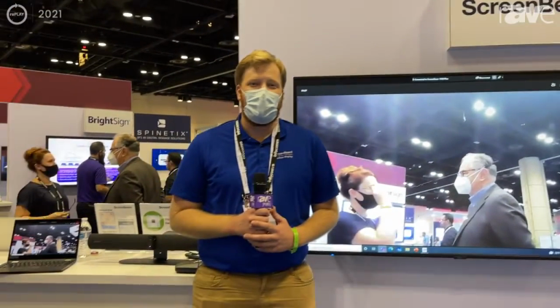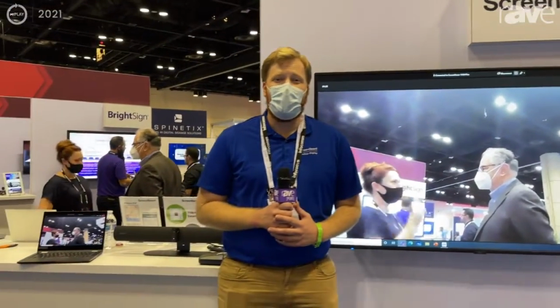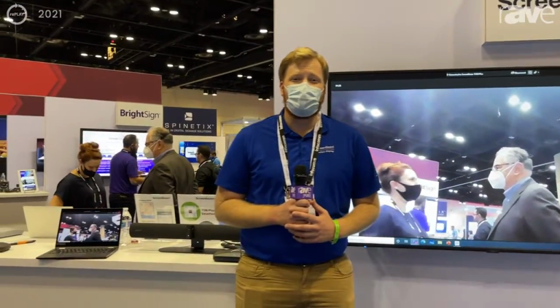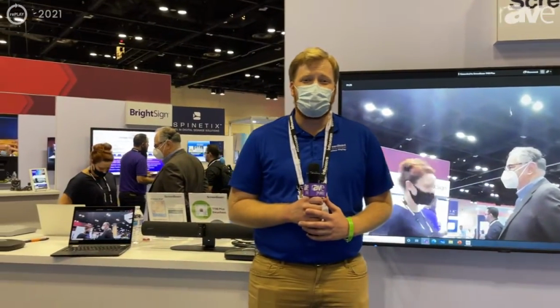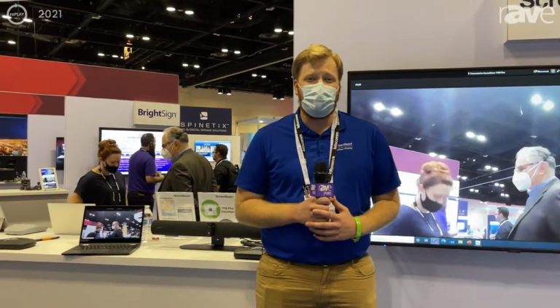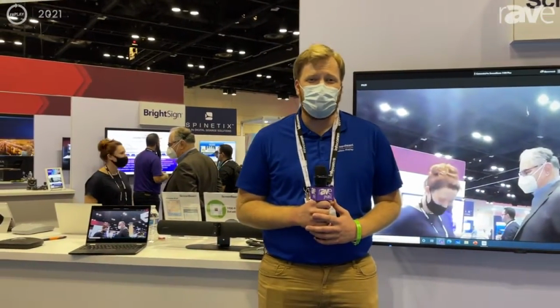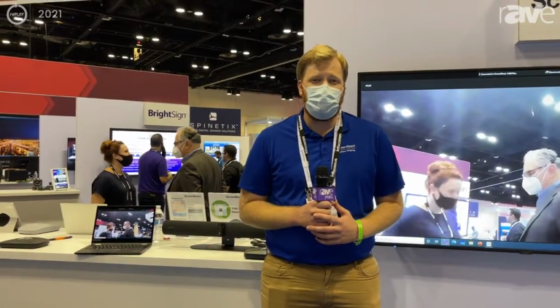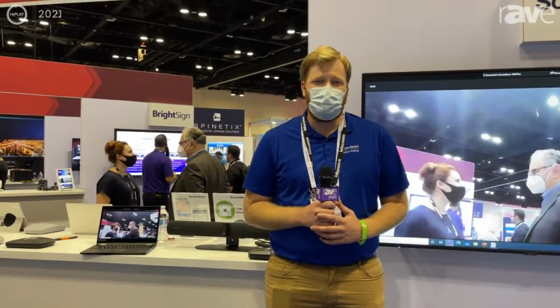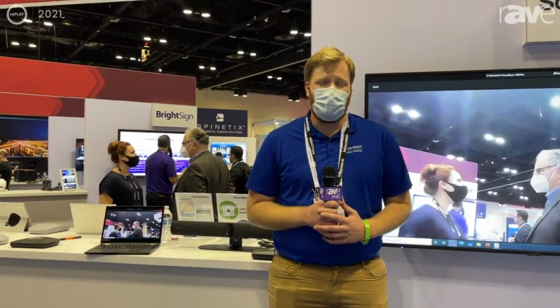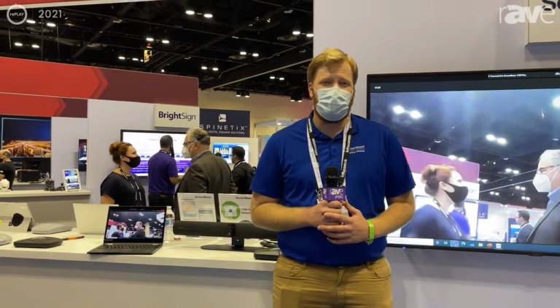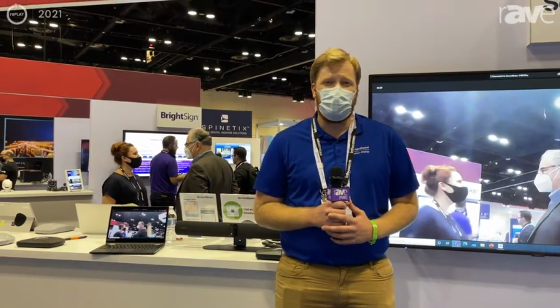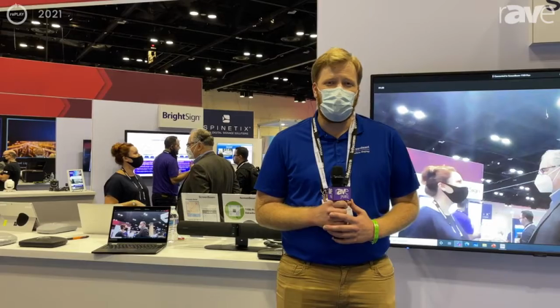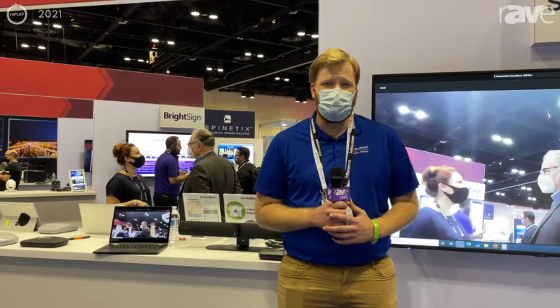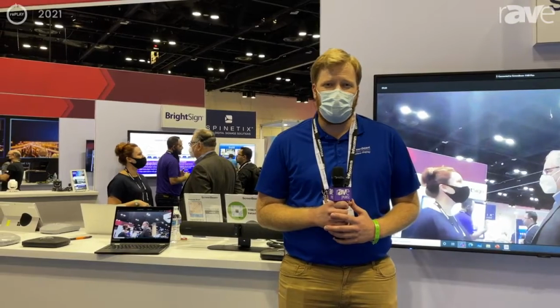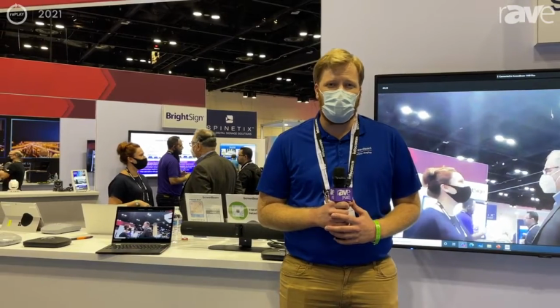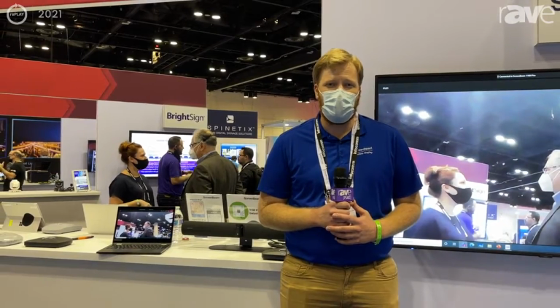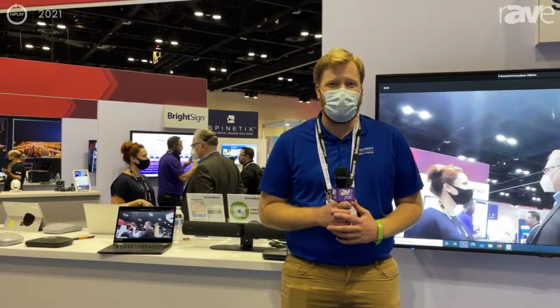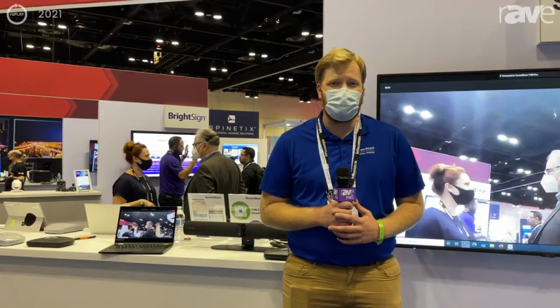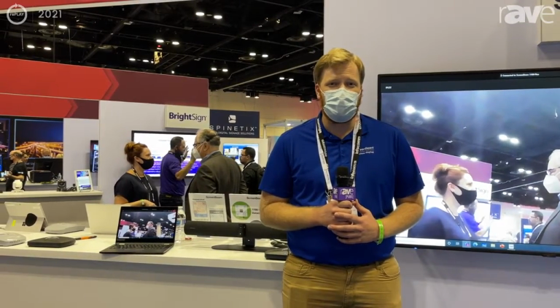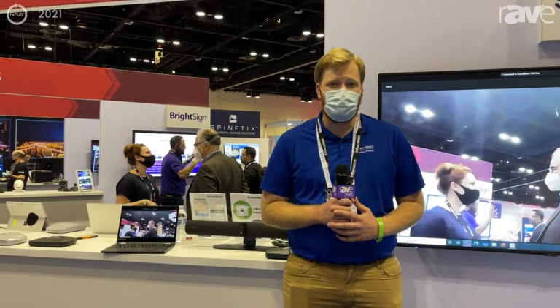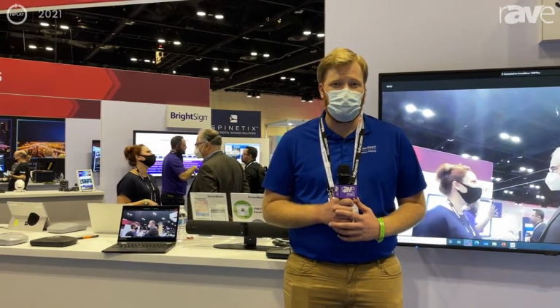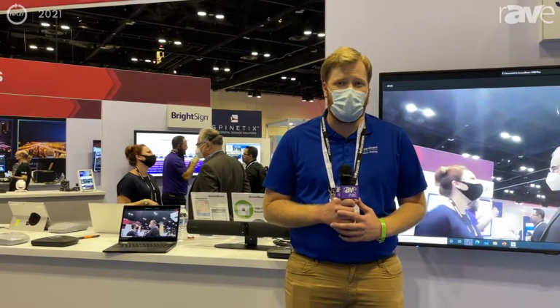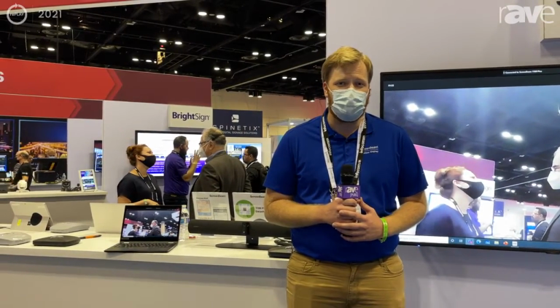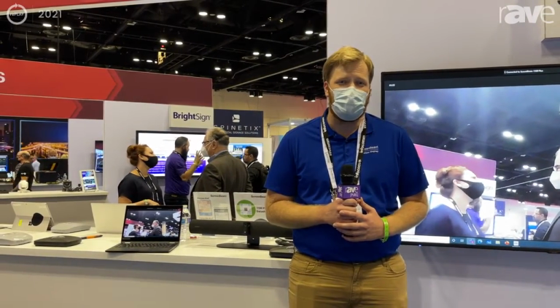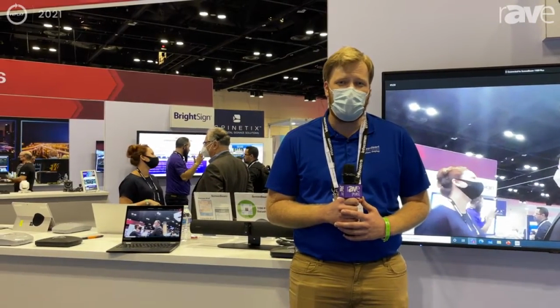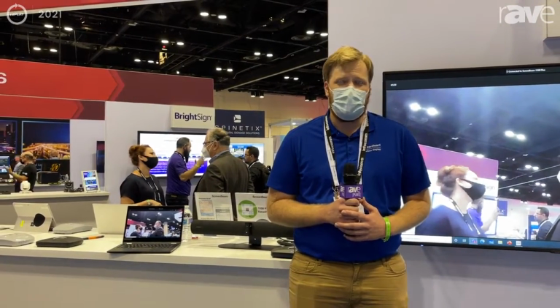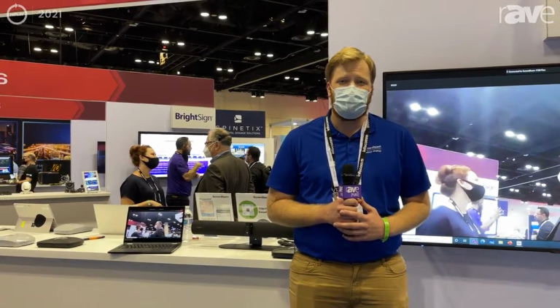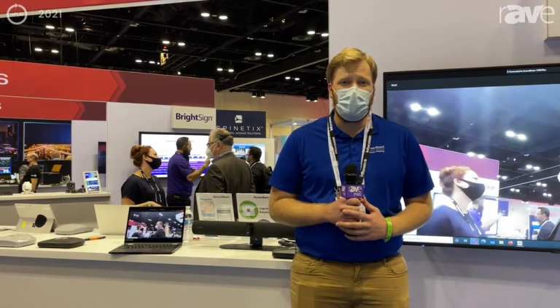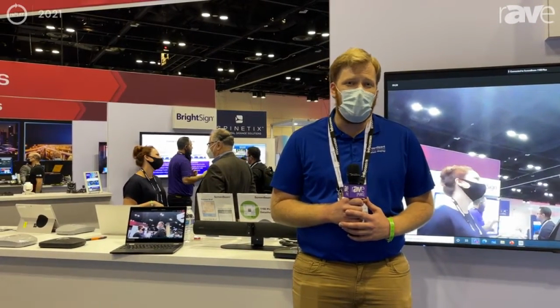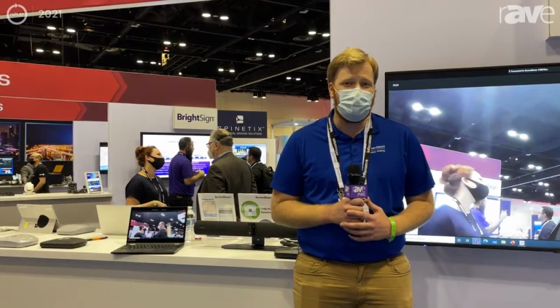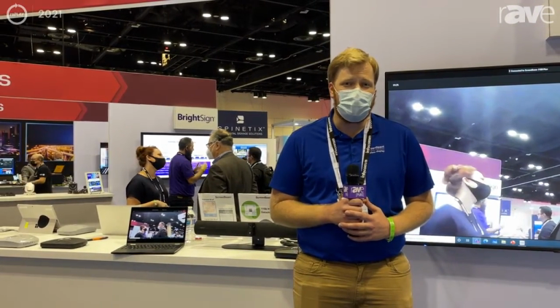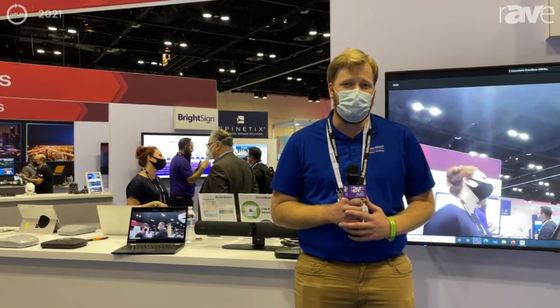Hi, this is Parker with ScreenBeam. We're here at Infocom 2021 in the Exertus booth, 2921. Be sure to come by and check us out.